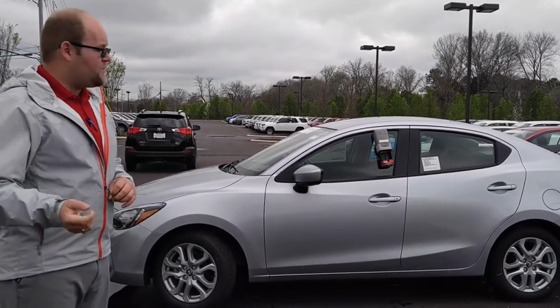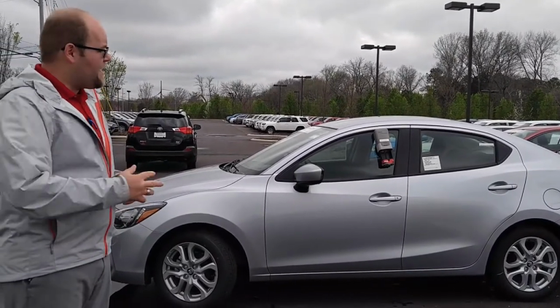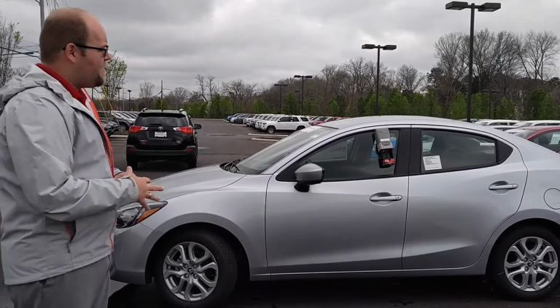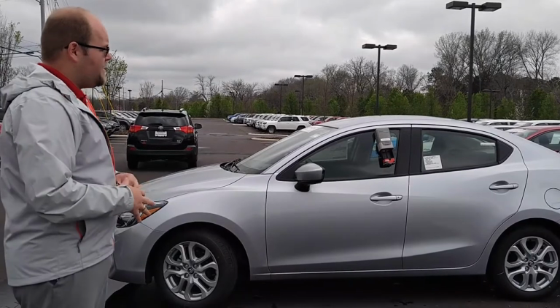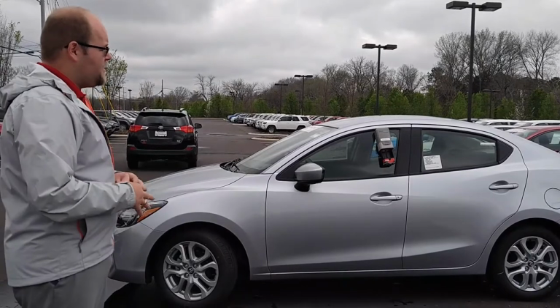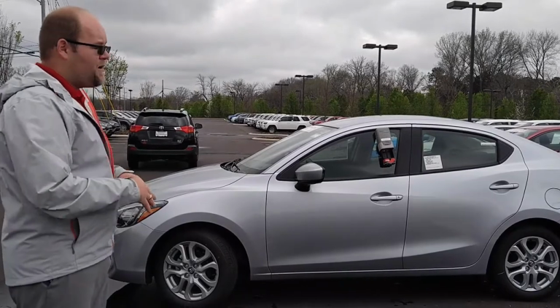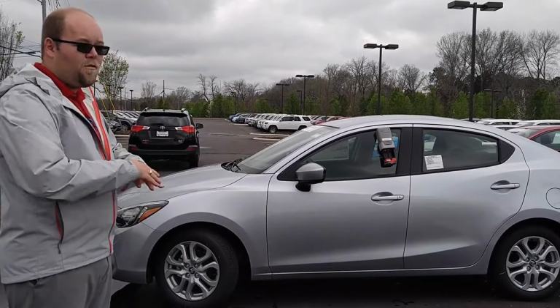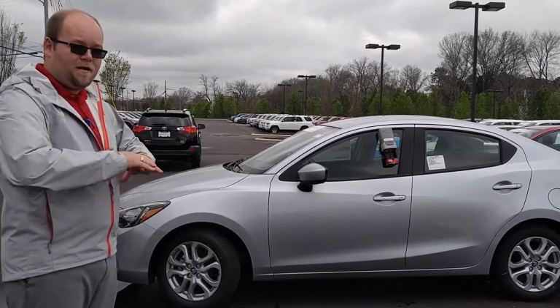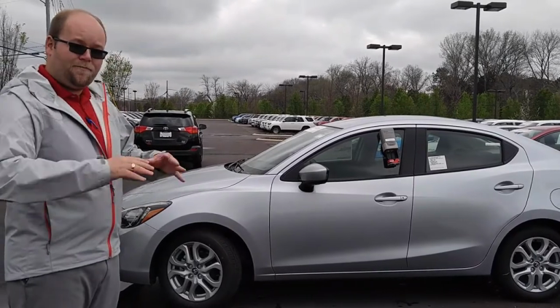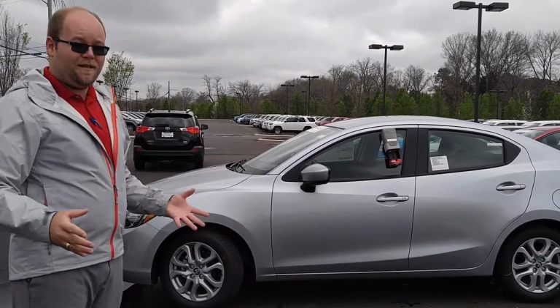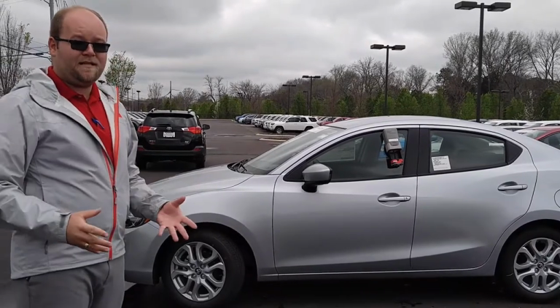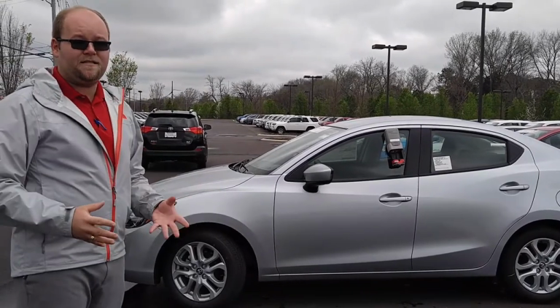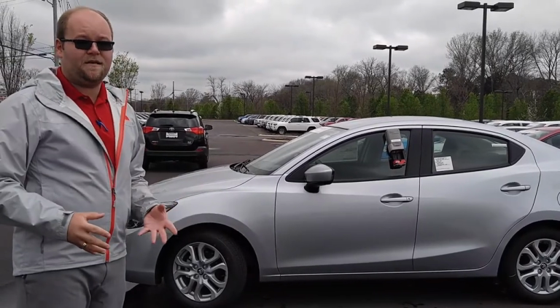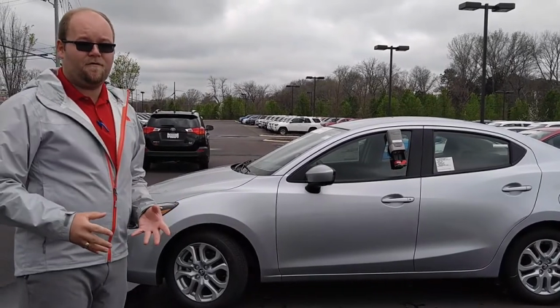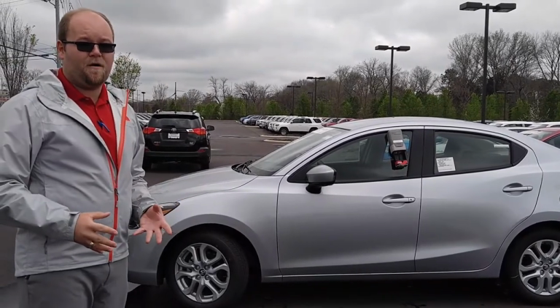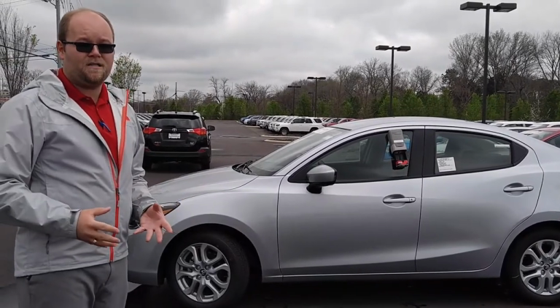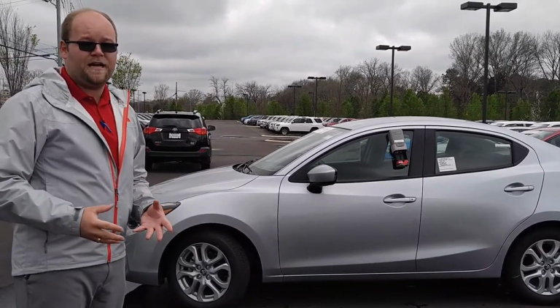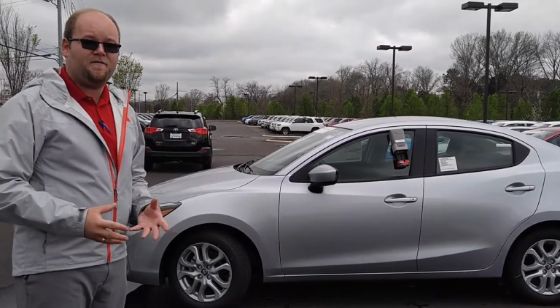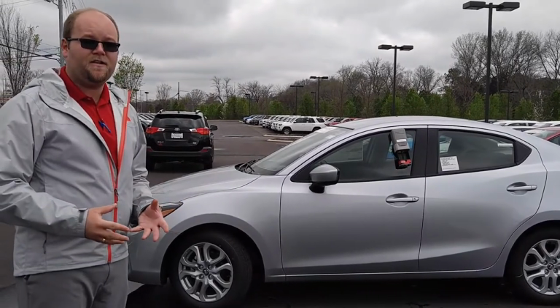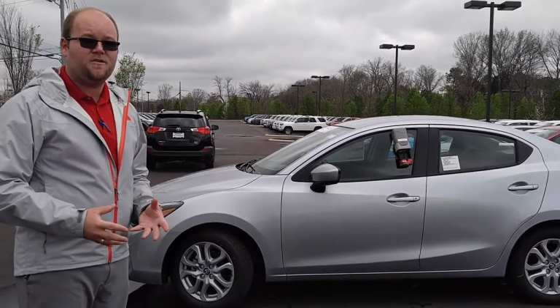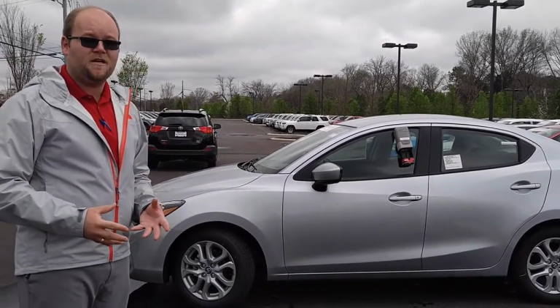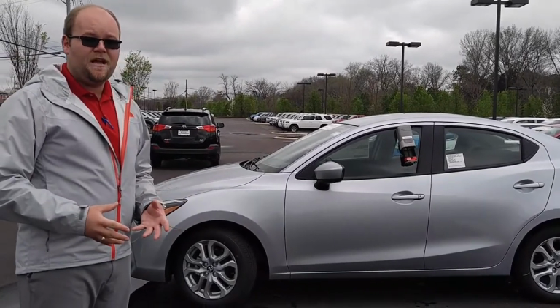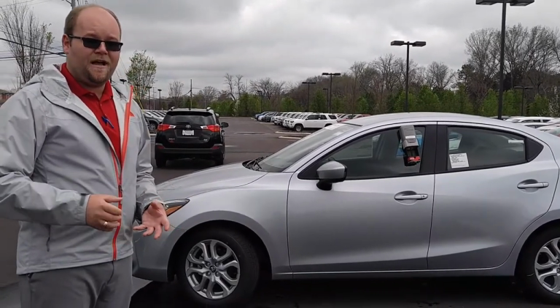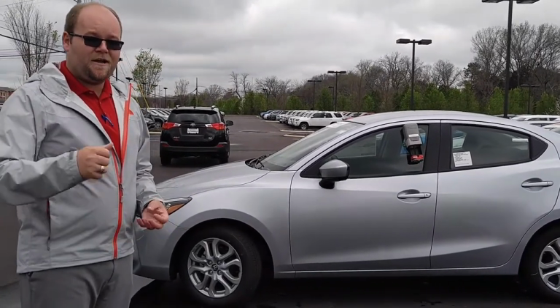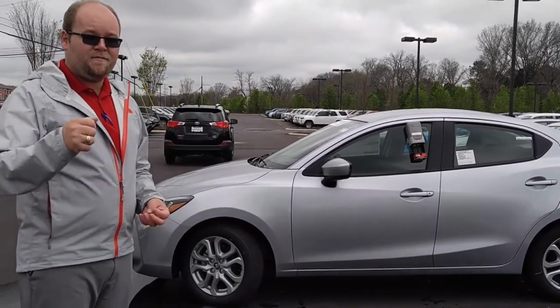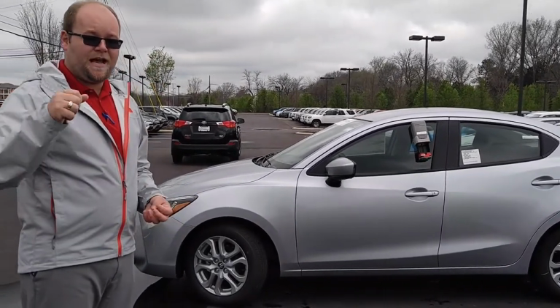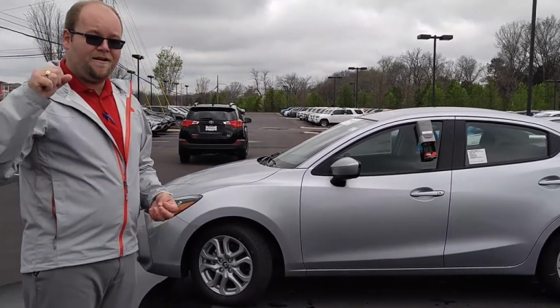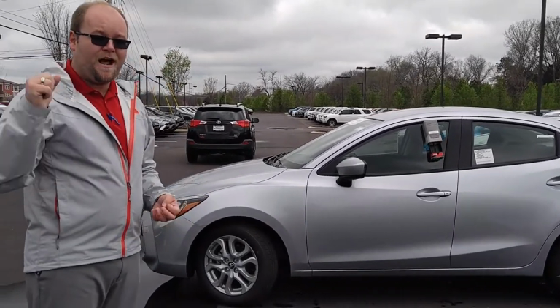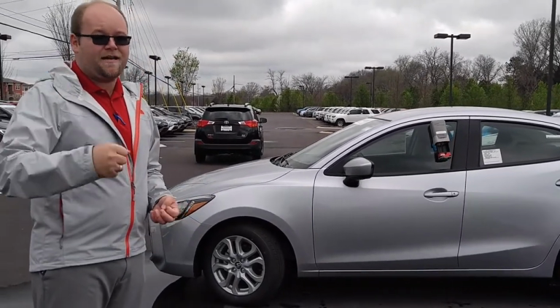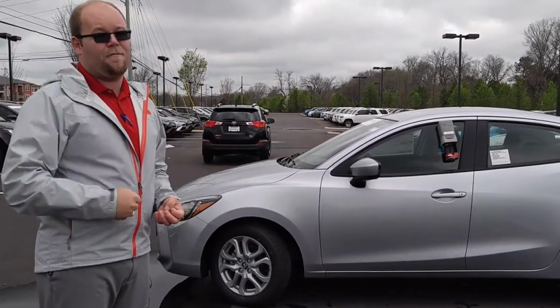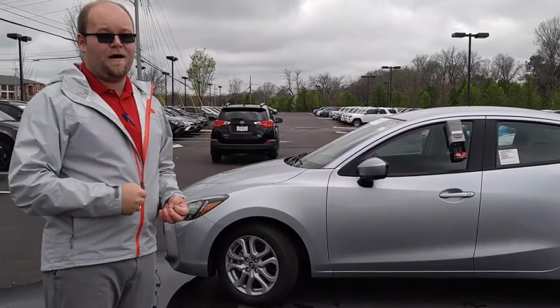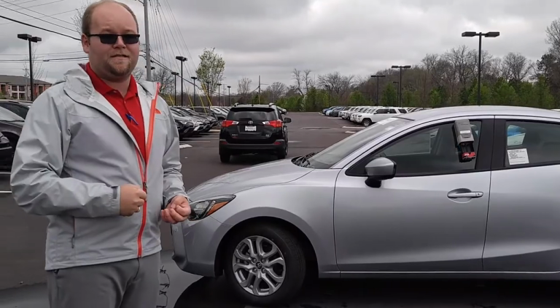Let's check out the interior where it completely sets itself apart in standard features, and it comes at a knockout price.